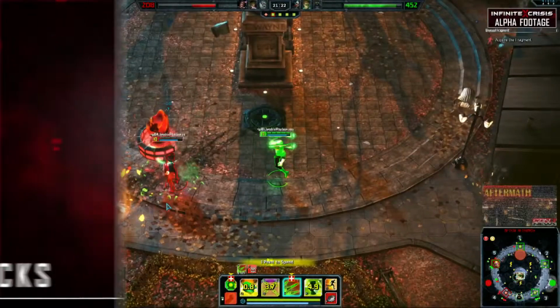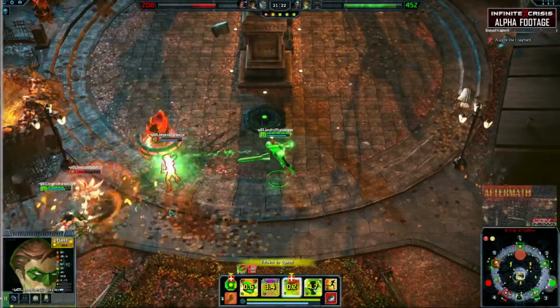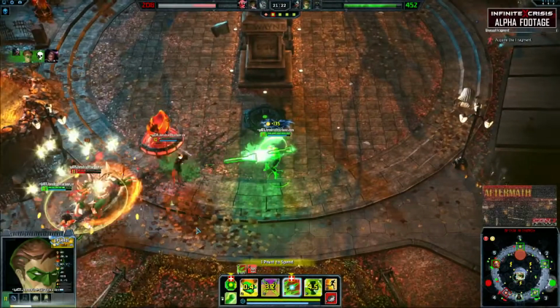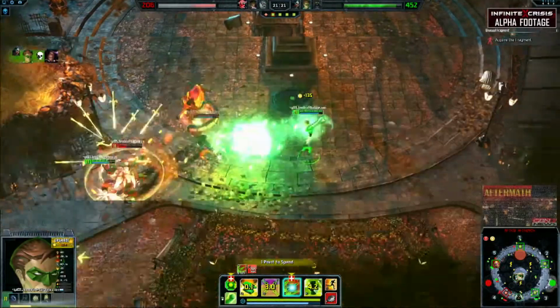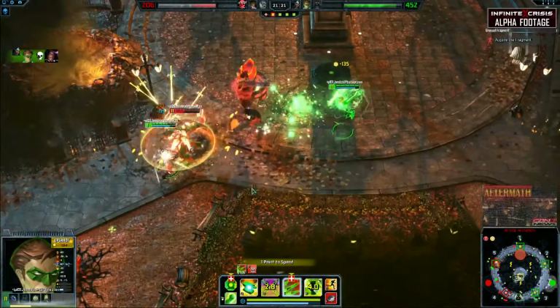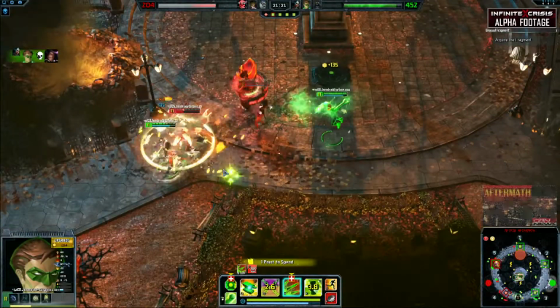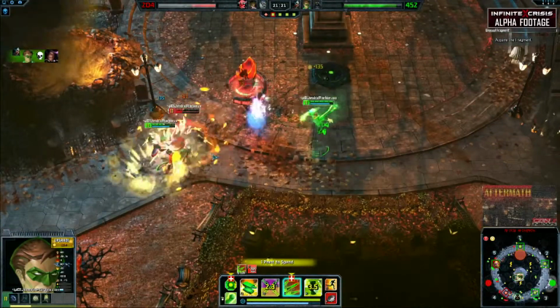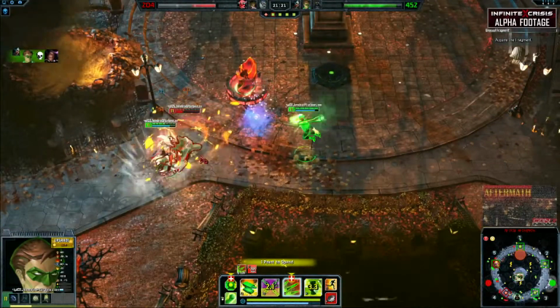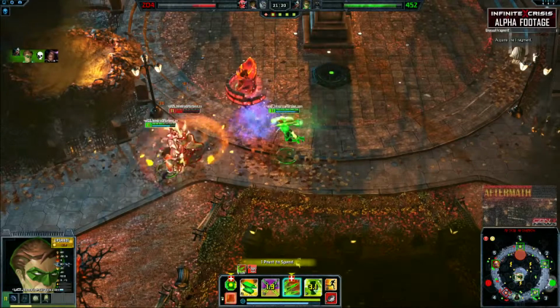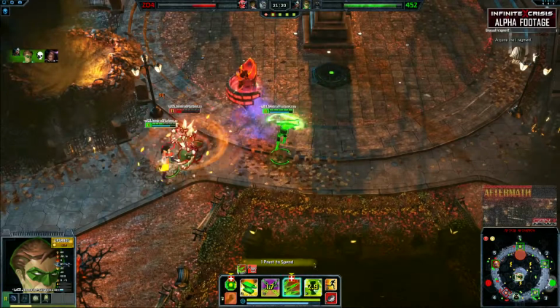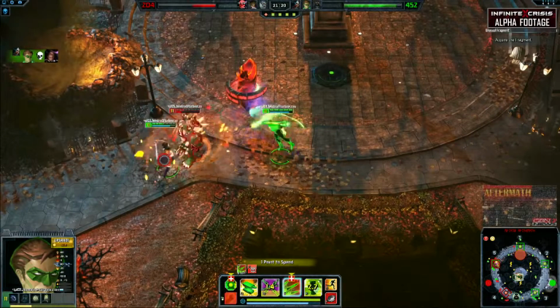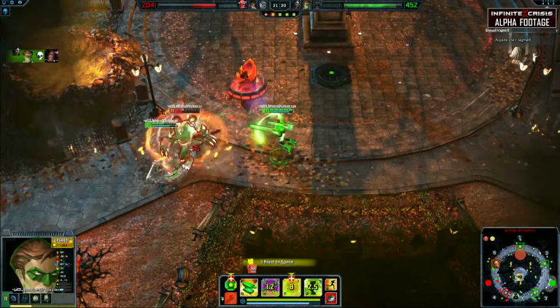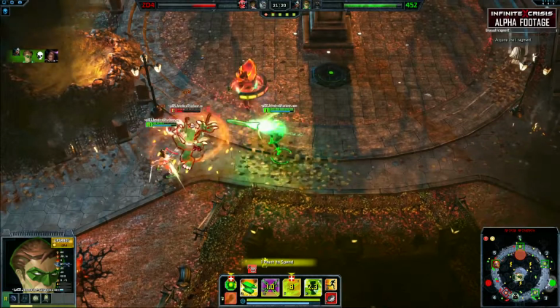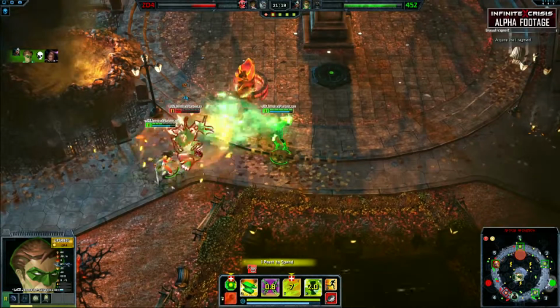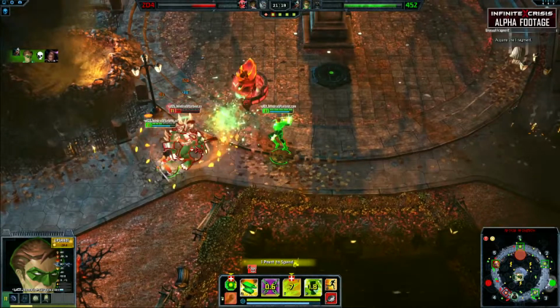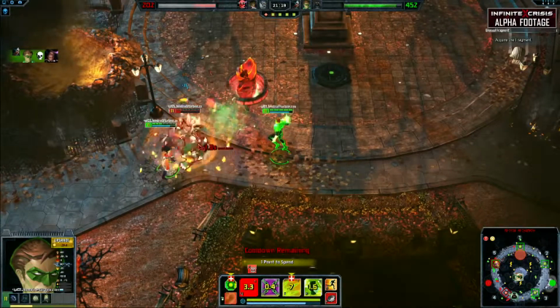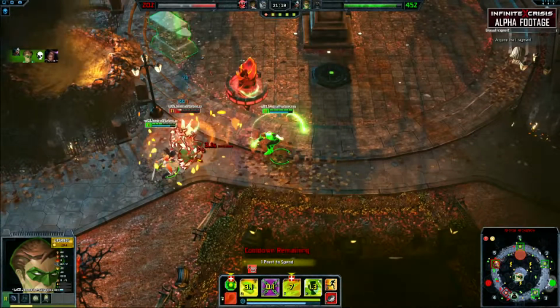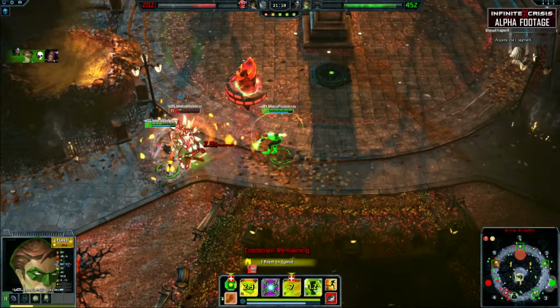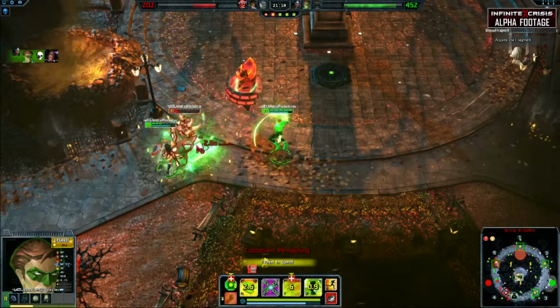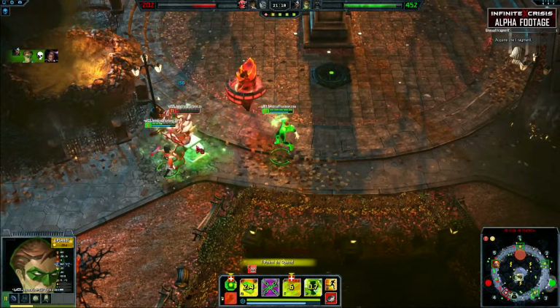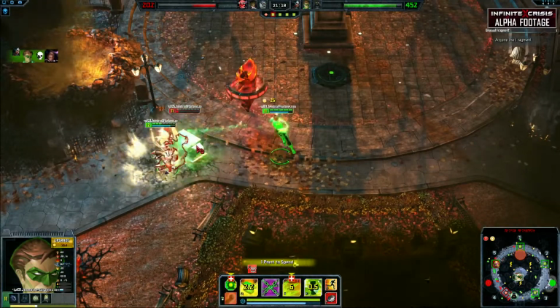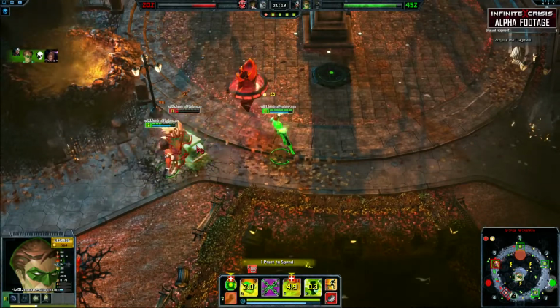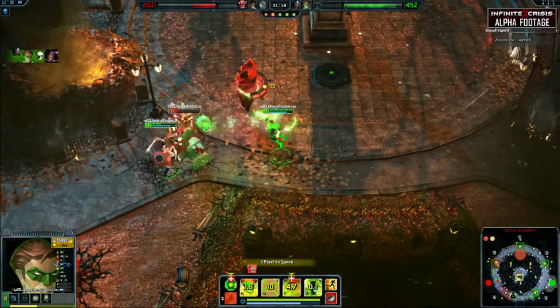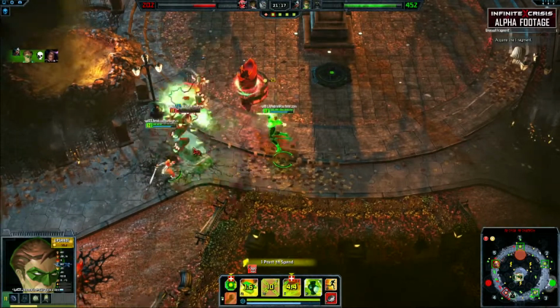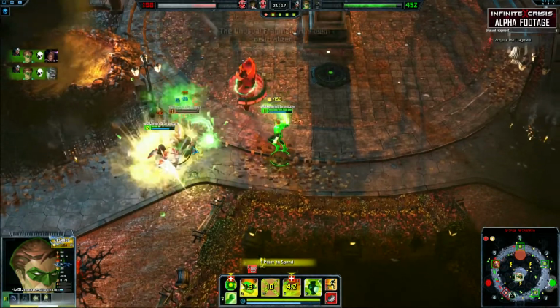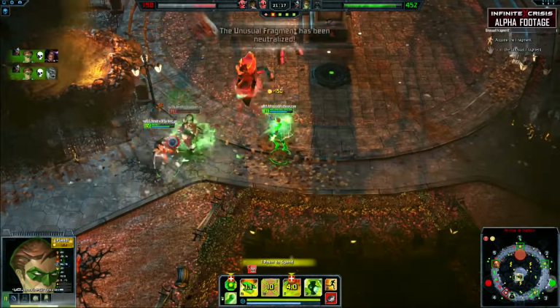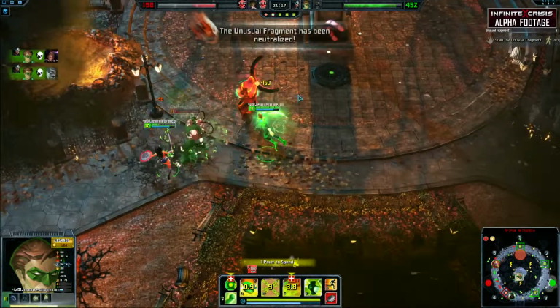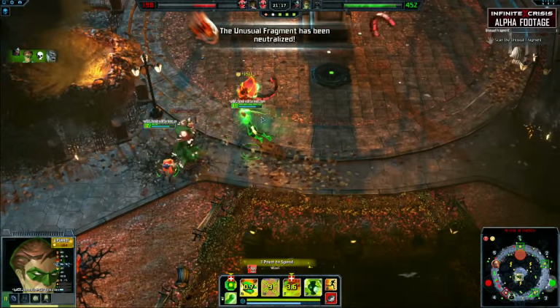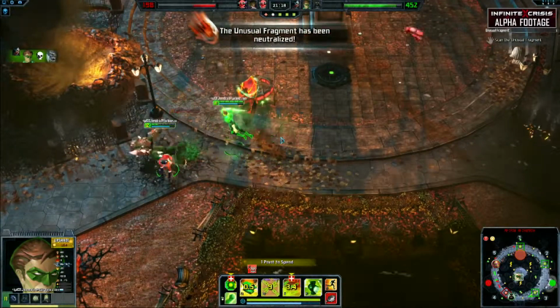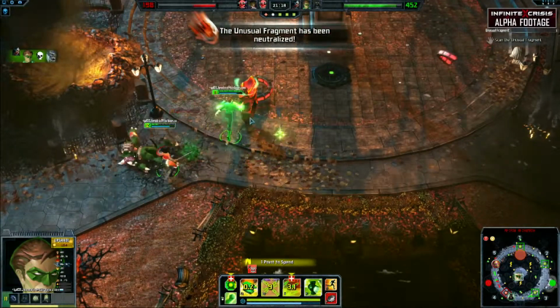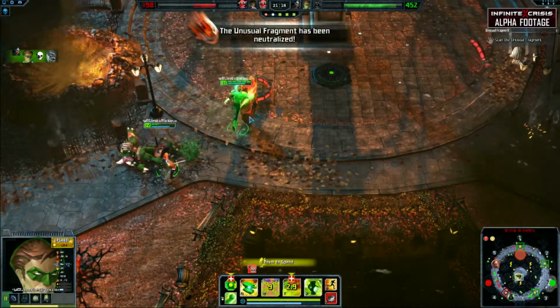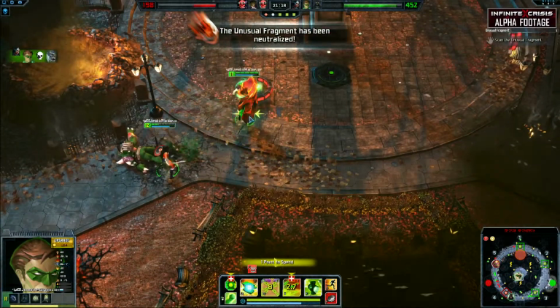Short cooldowns and four damaging abilities make Green Lantern a major threat with high damage output and spammable disables for kiting.